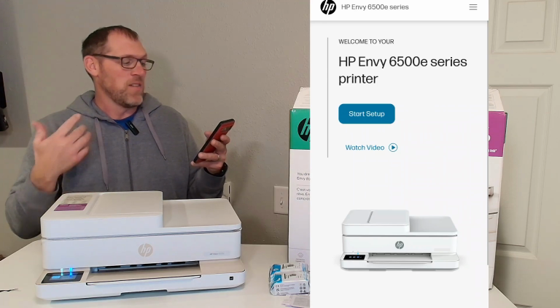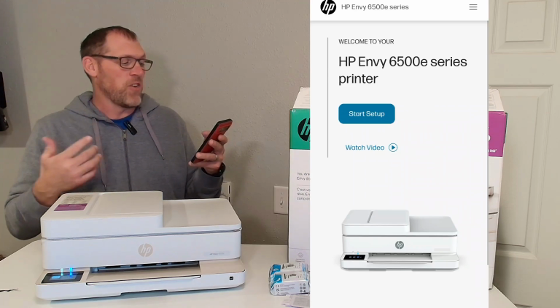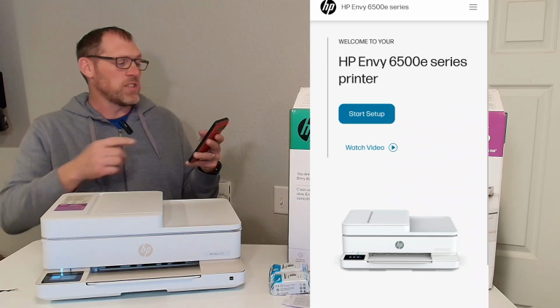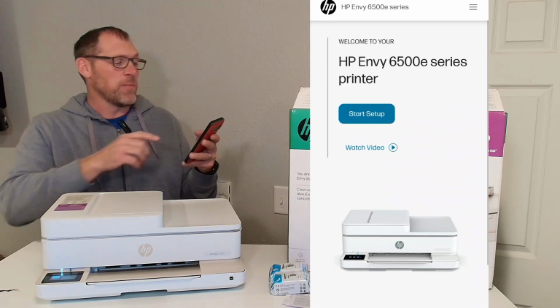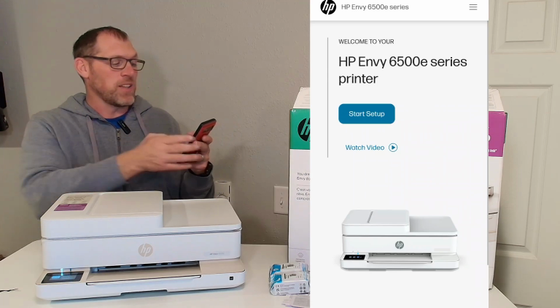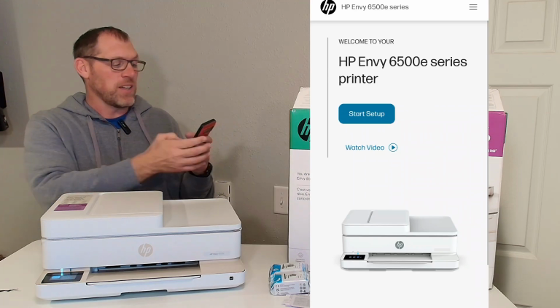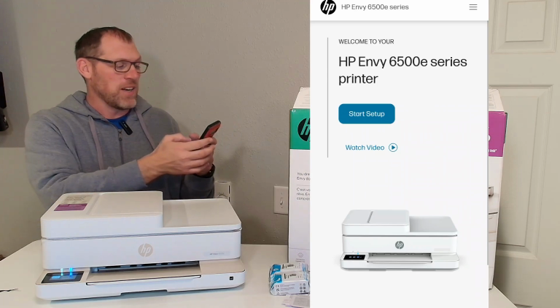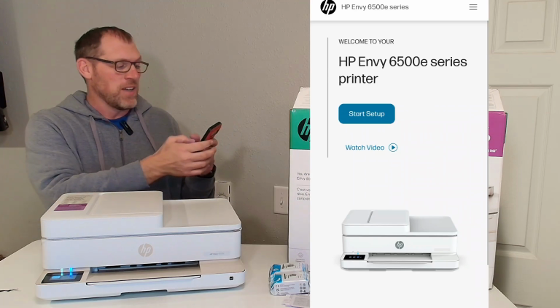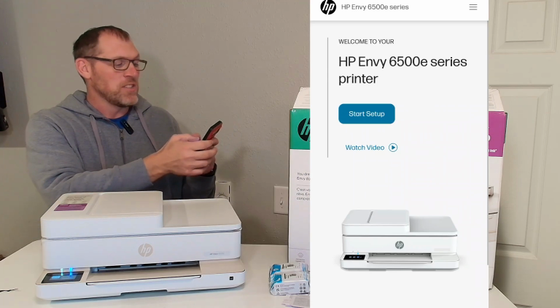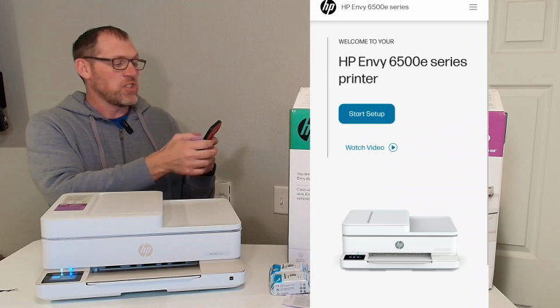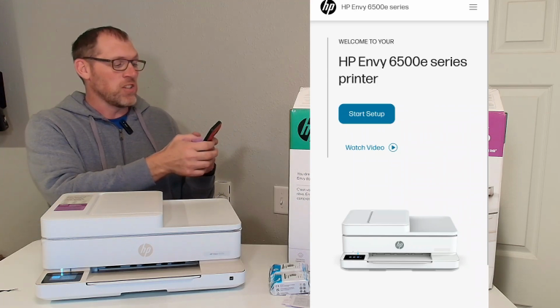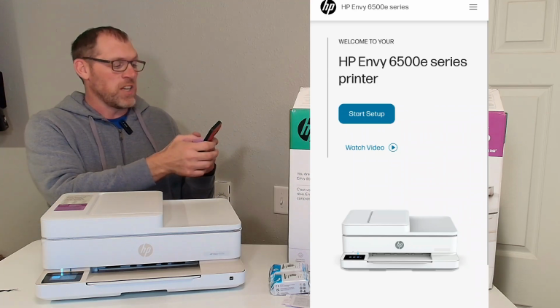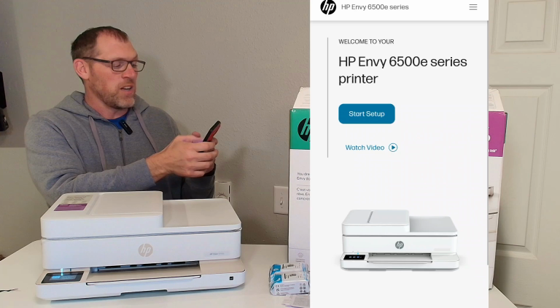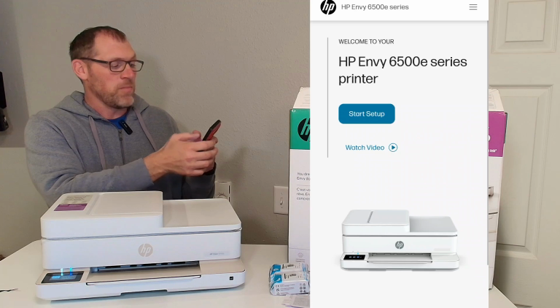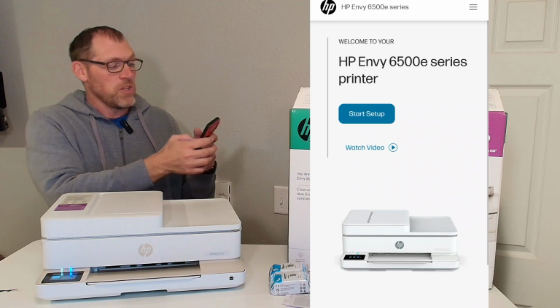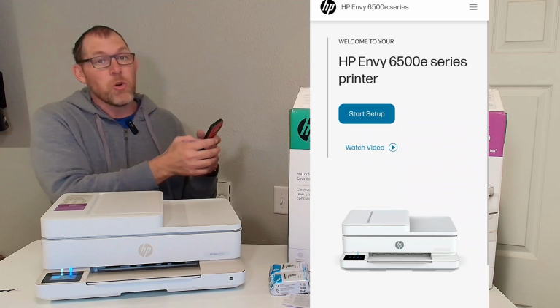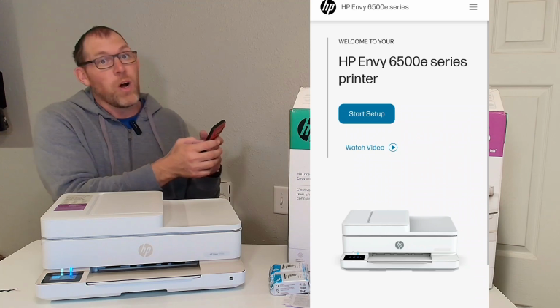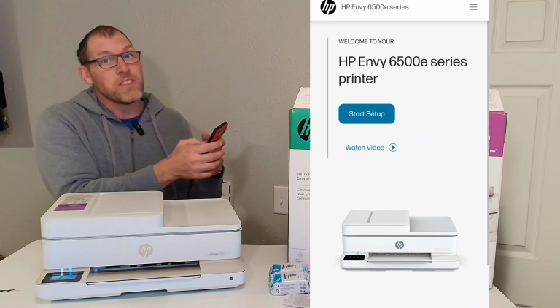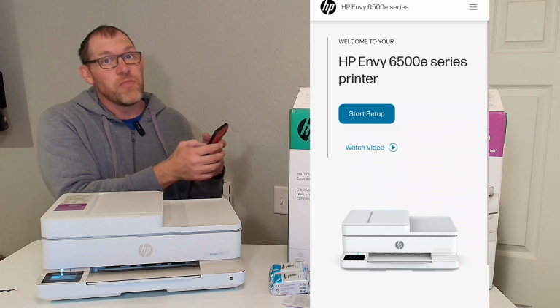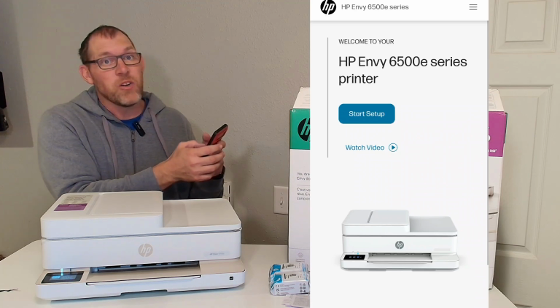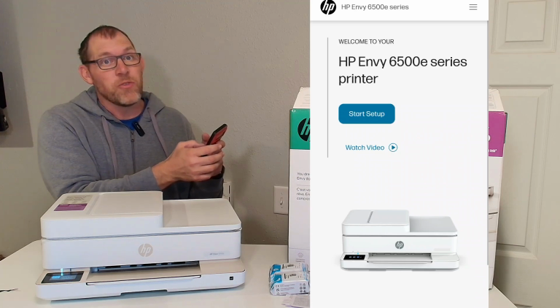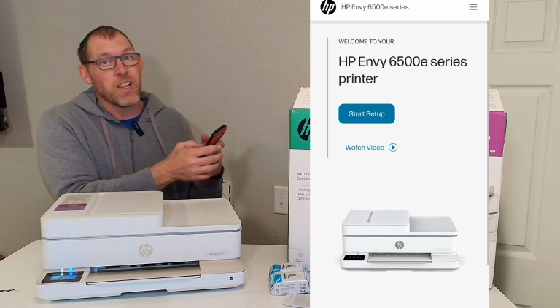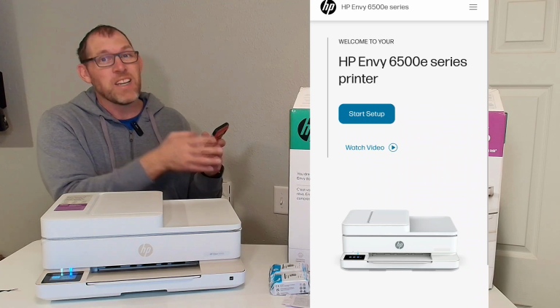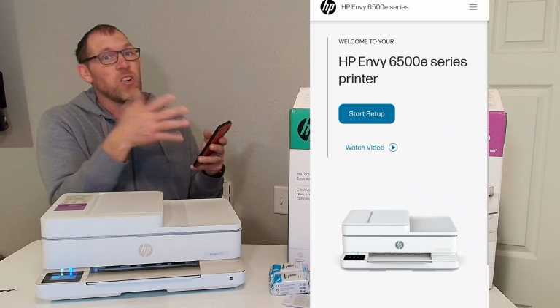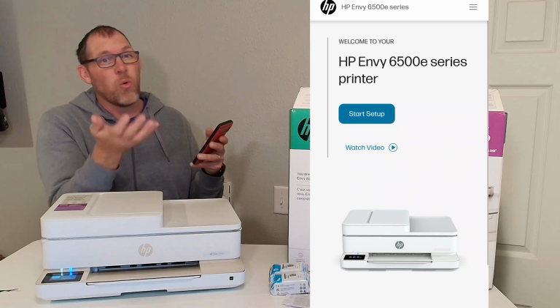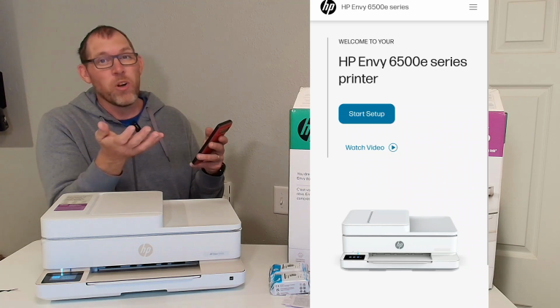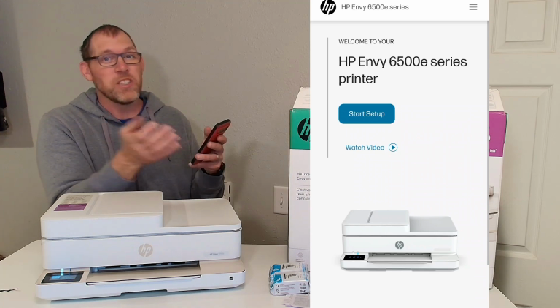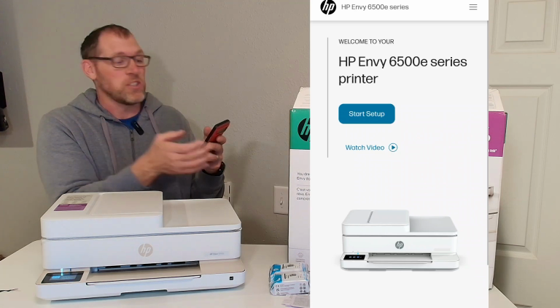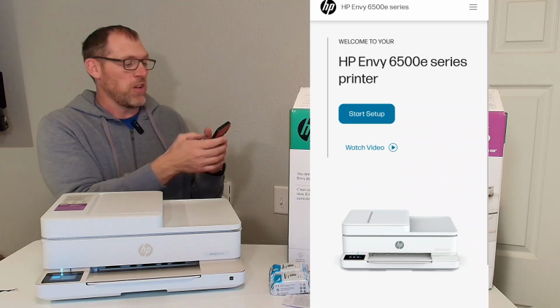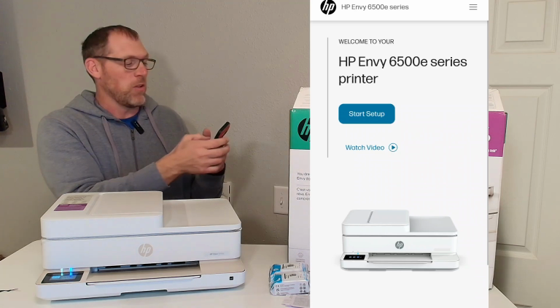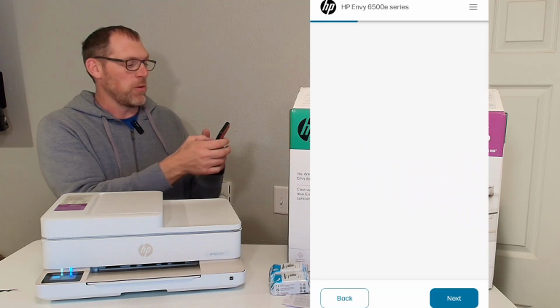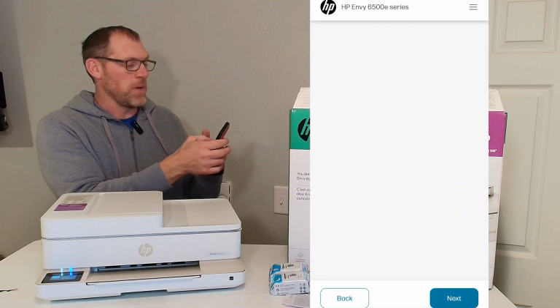First I'm going to click on start setup. You can watch the video if you'd like or you can just follow along with me.